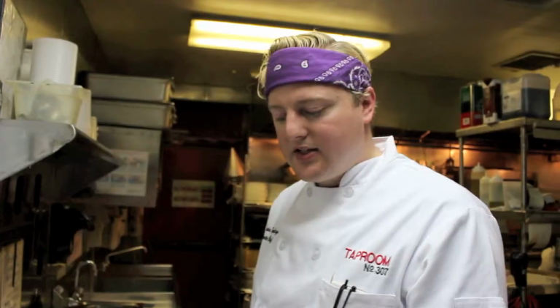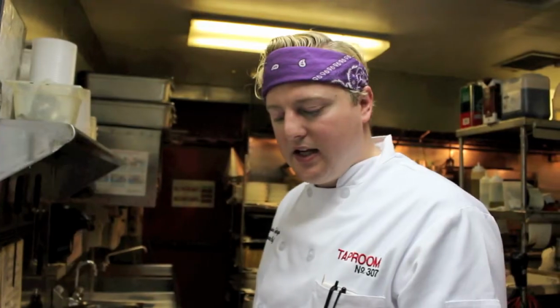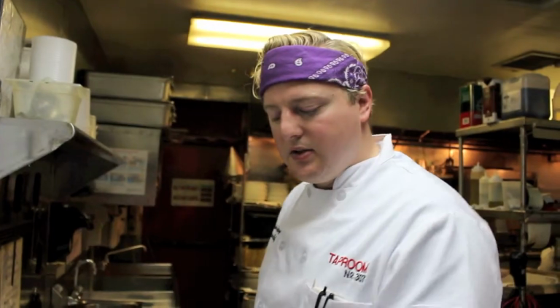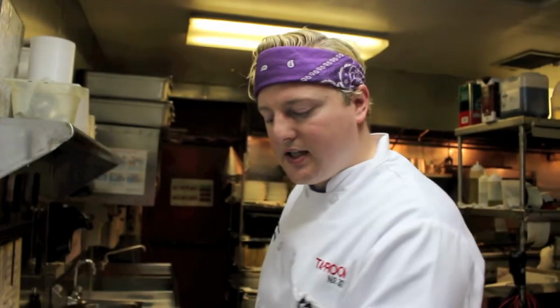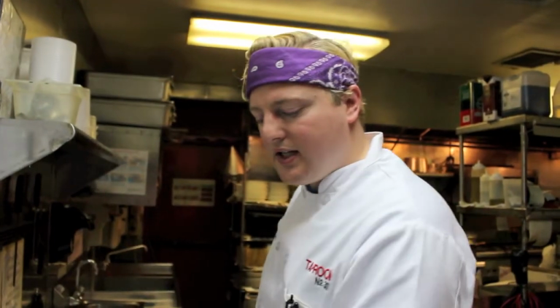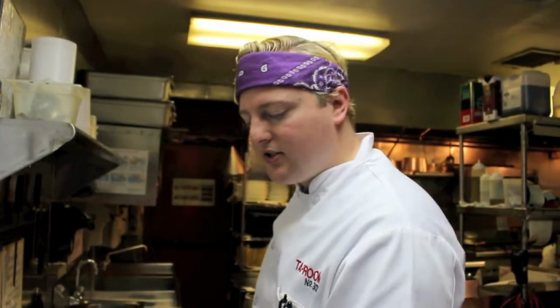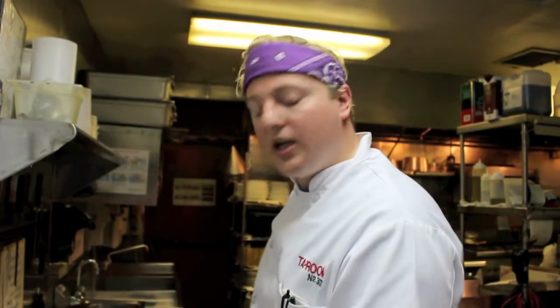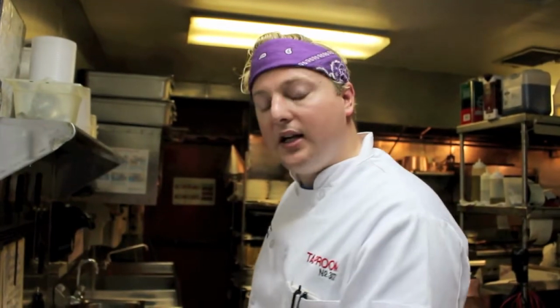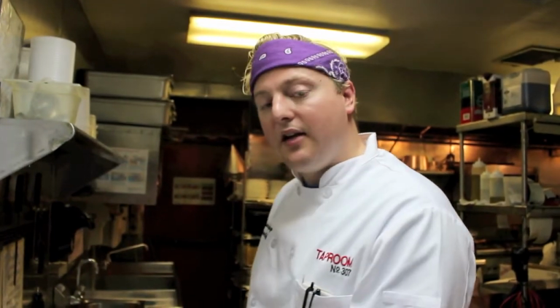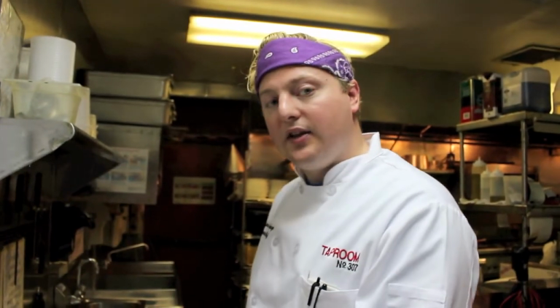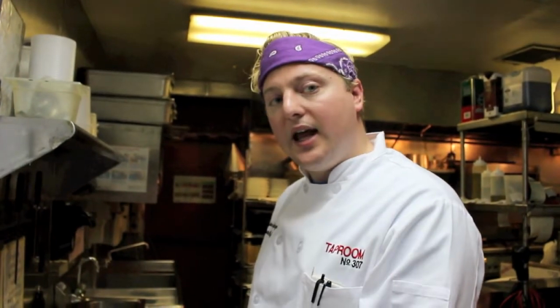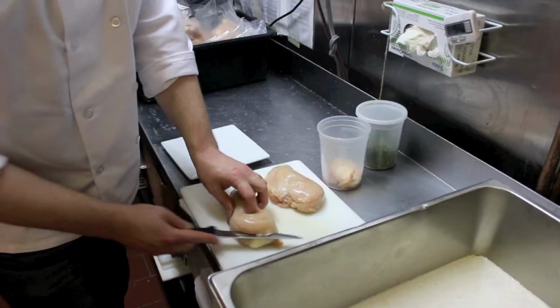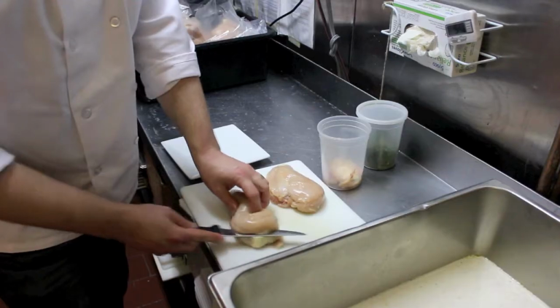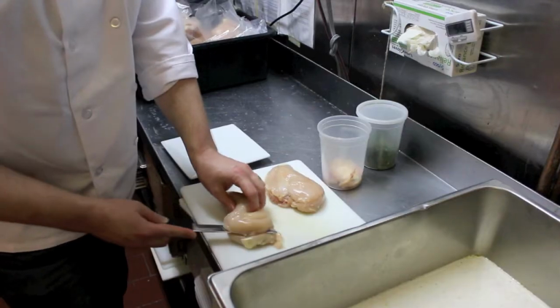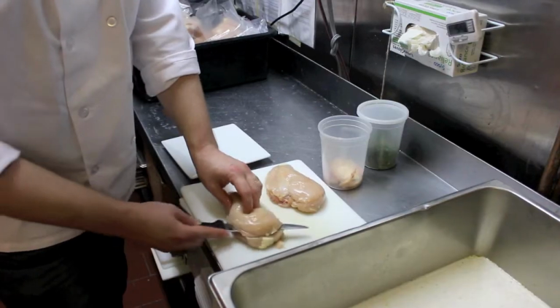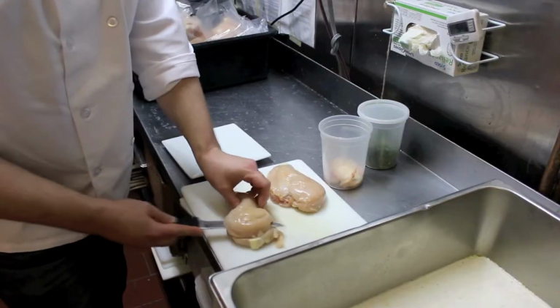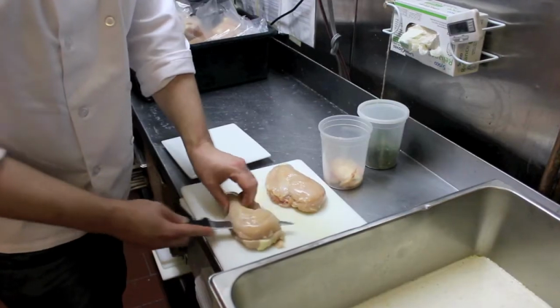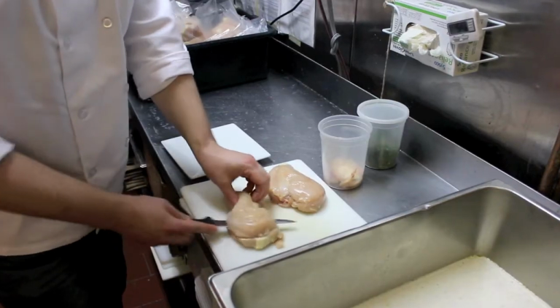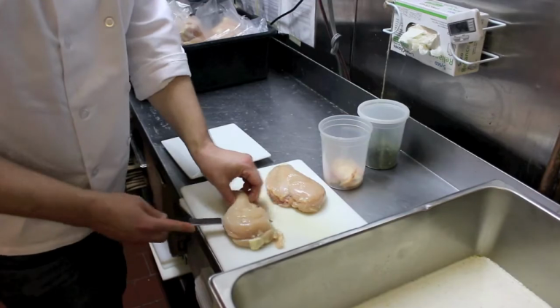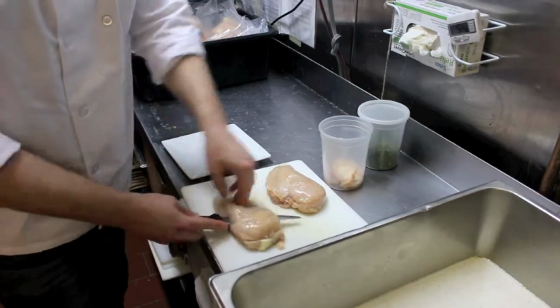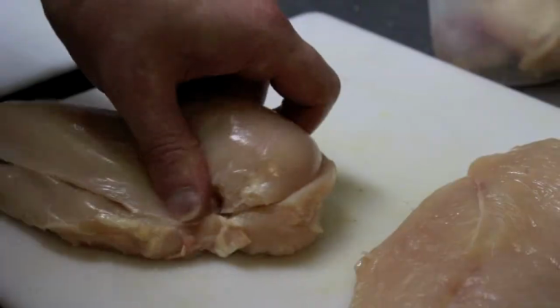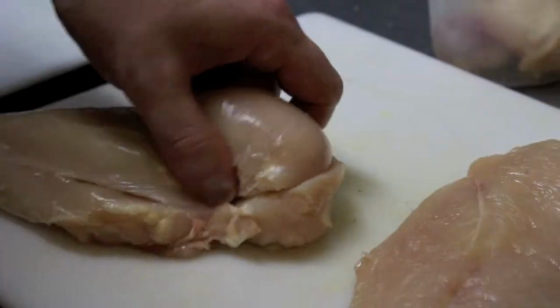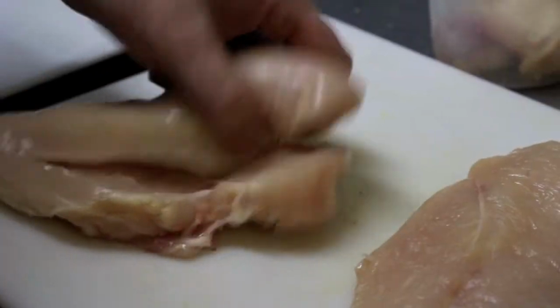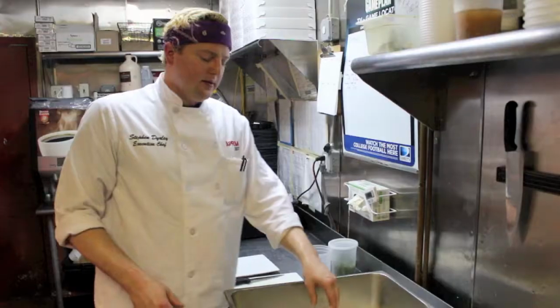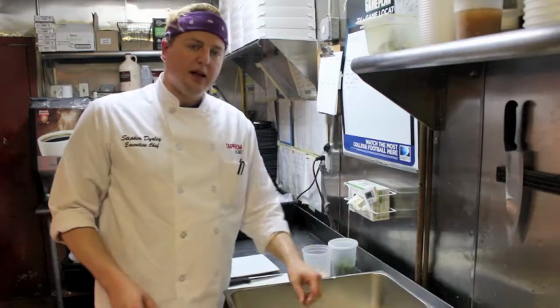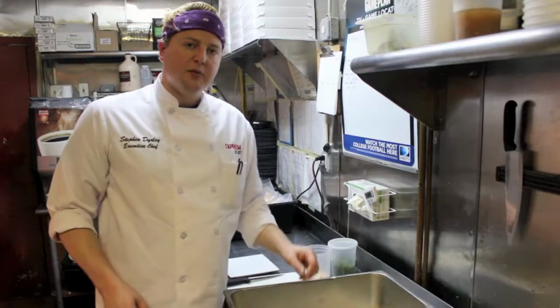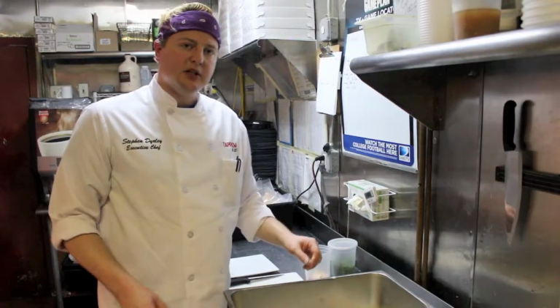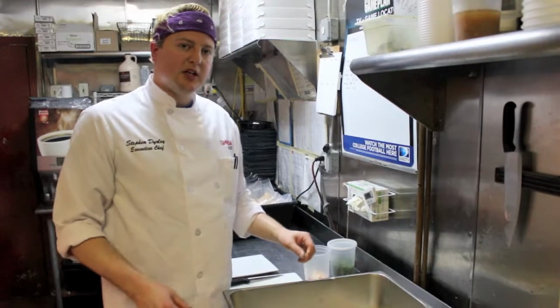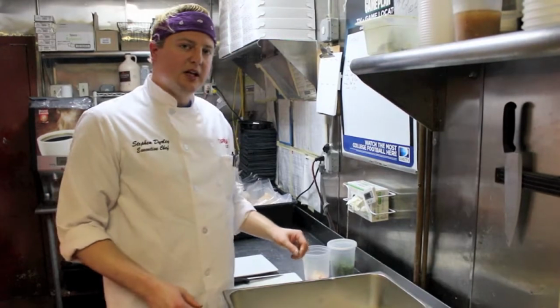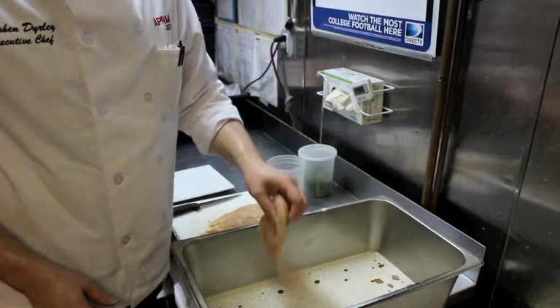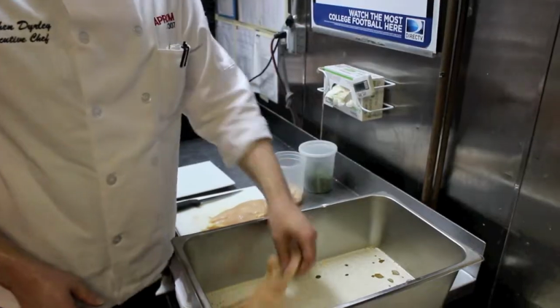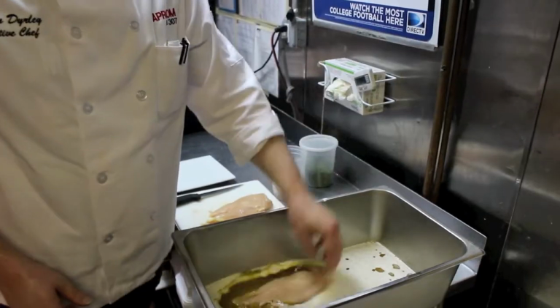Next I take the chicken and I fillet it, and I trim all the fat off. Then I put the chicken in the marinade.